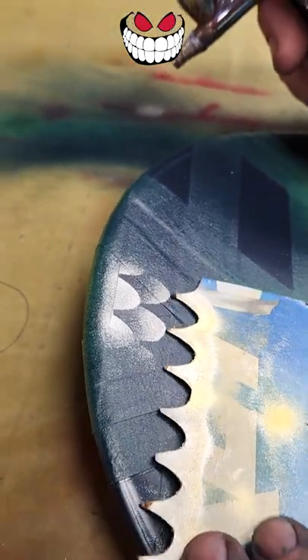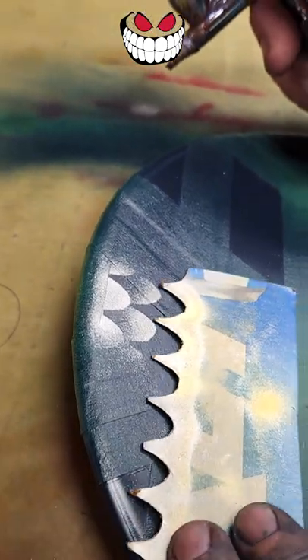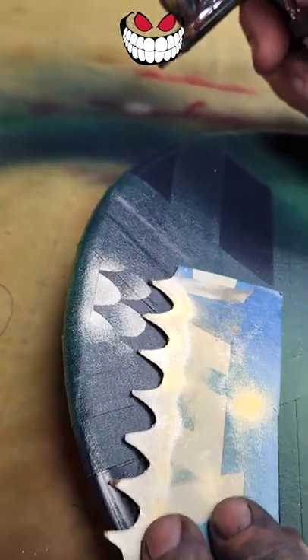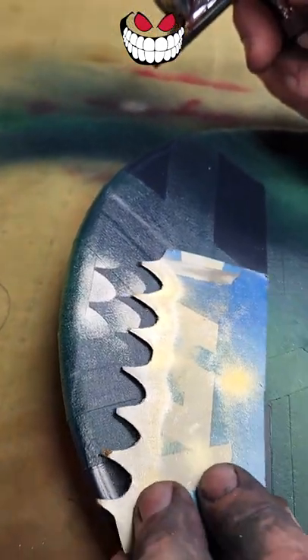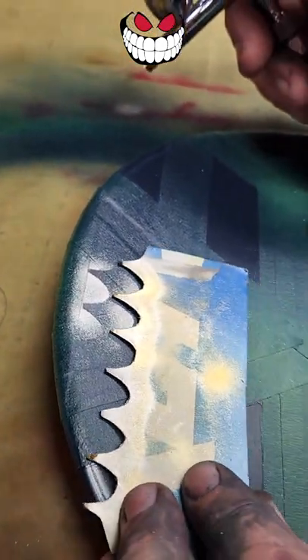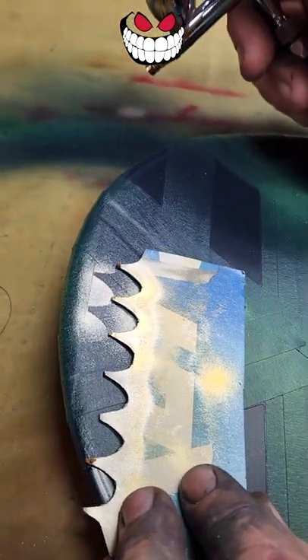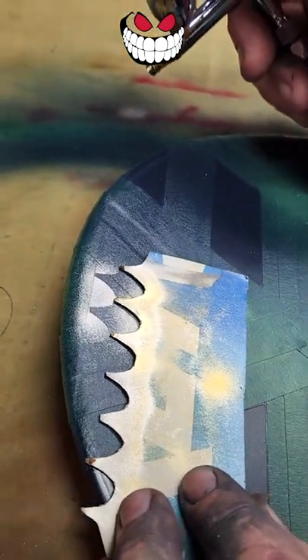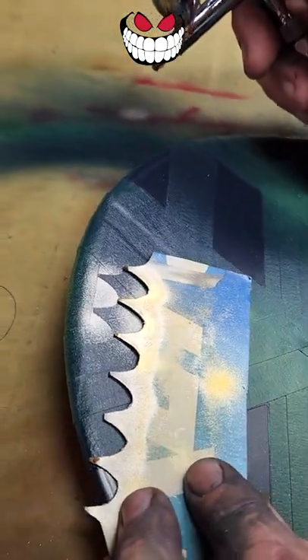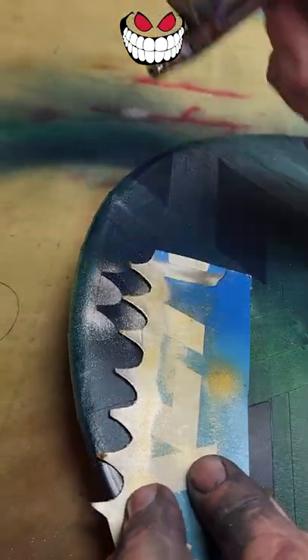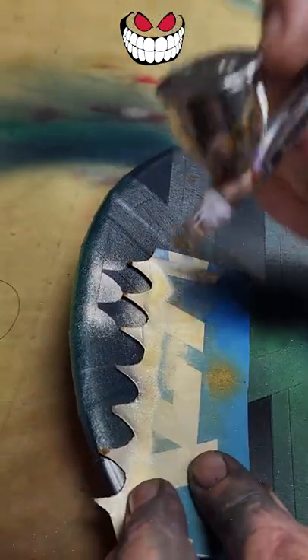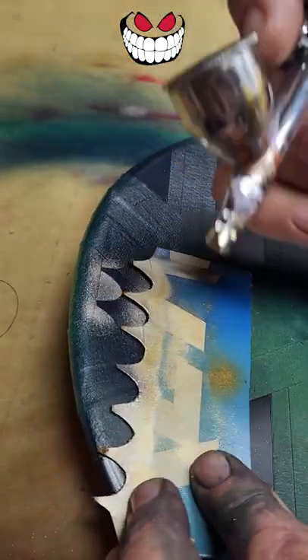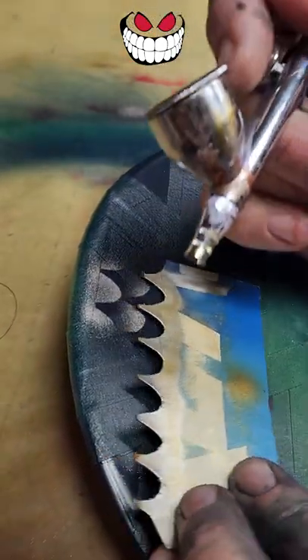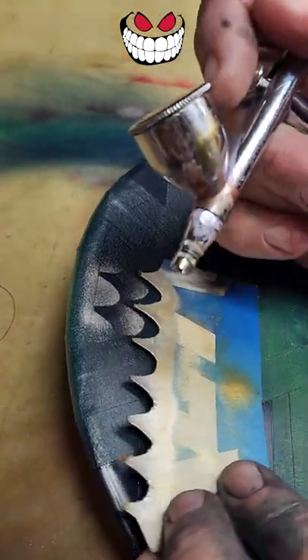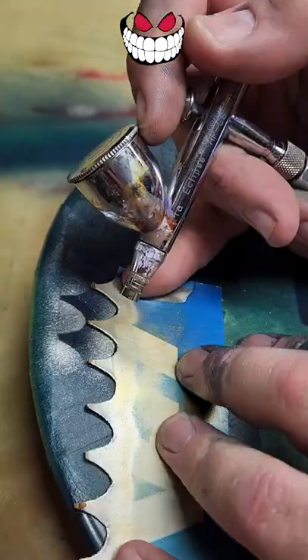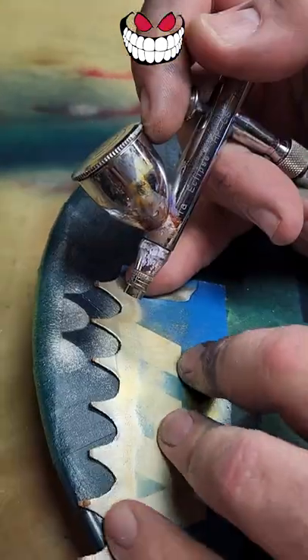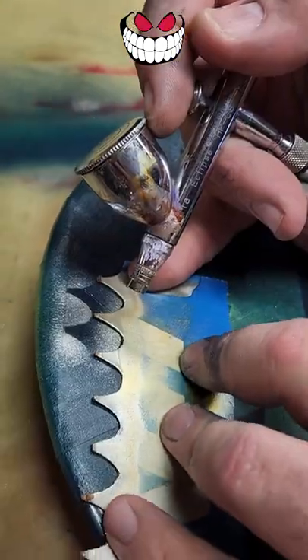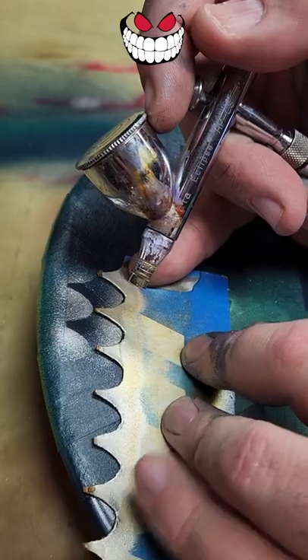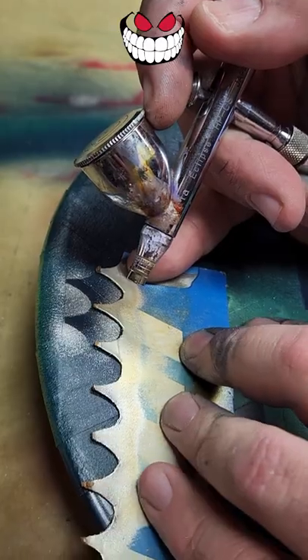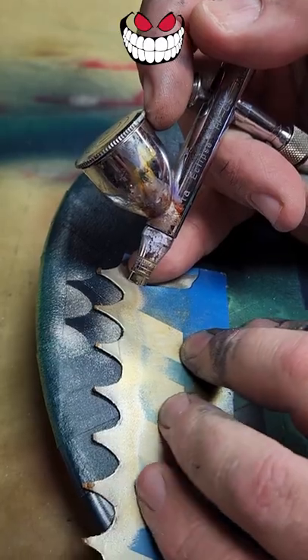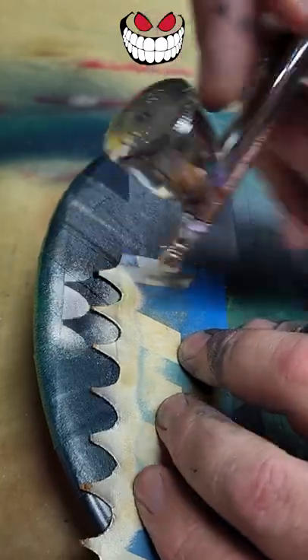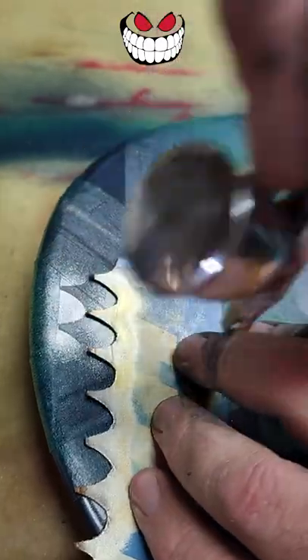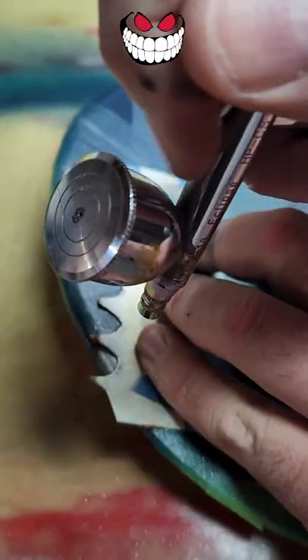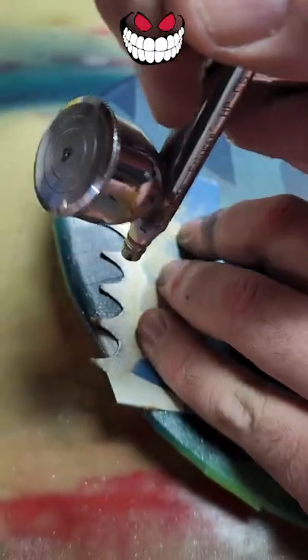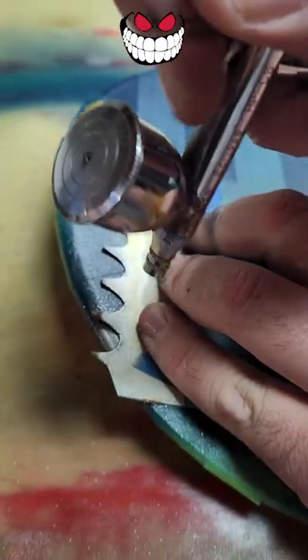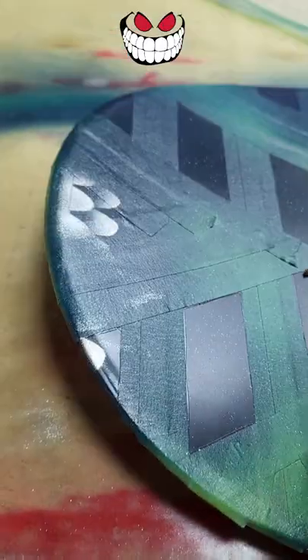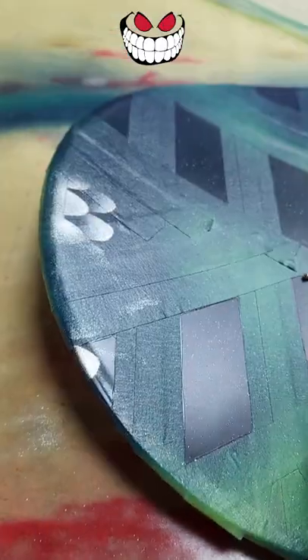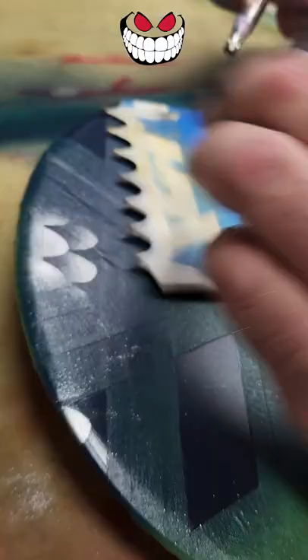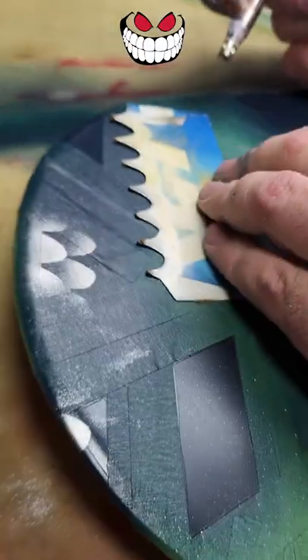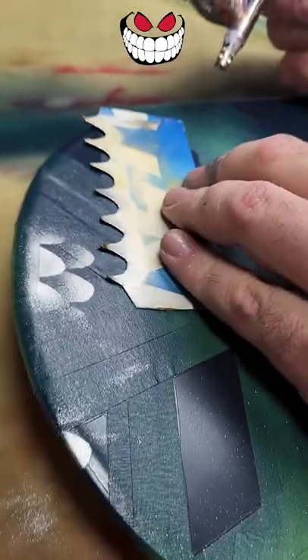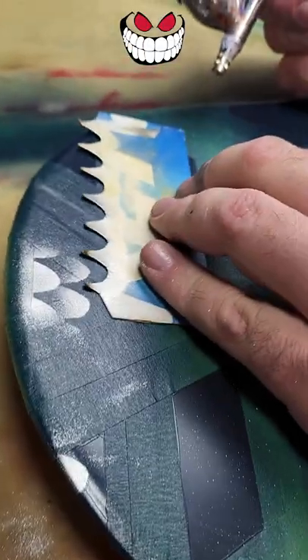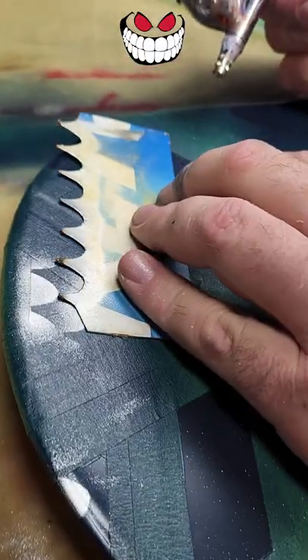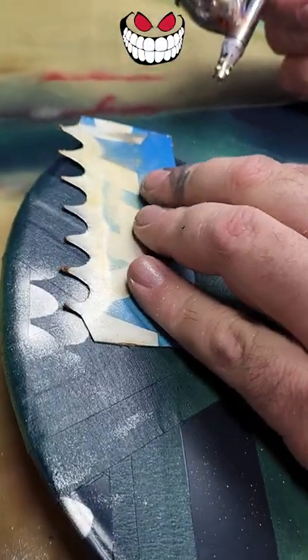So then we can lean ourselves out with the stencil, bring ourselves over, and see how I got this guy over here ready to rock. I'm going to hit him in, I'm going to come over to do this side.